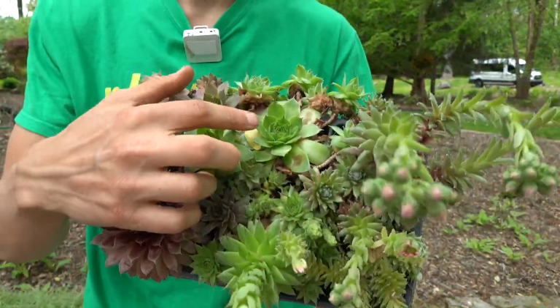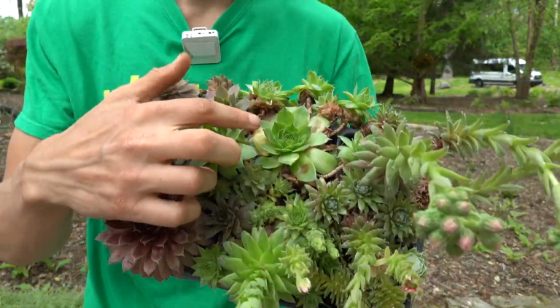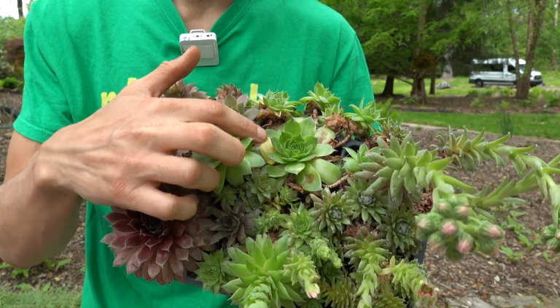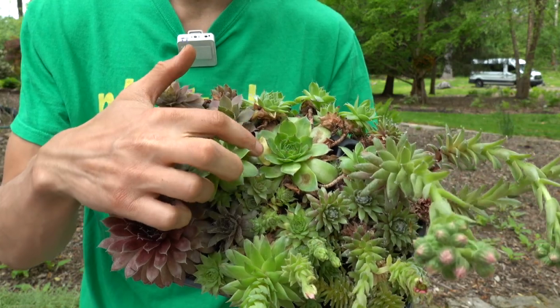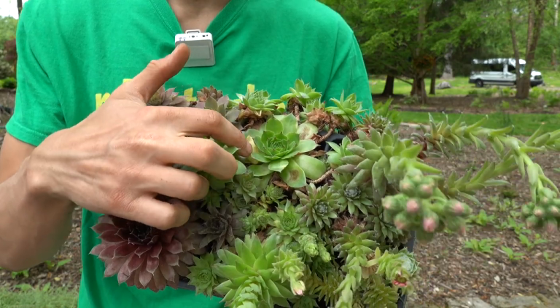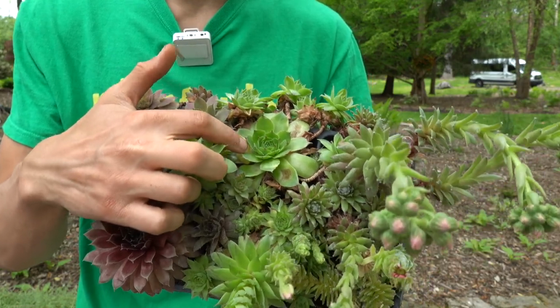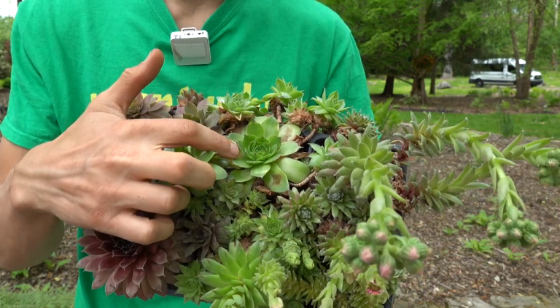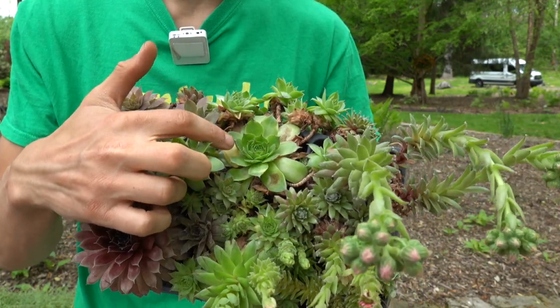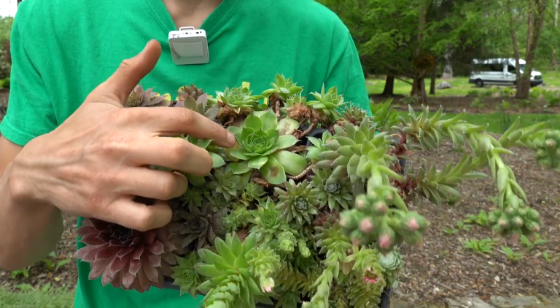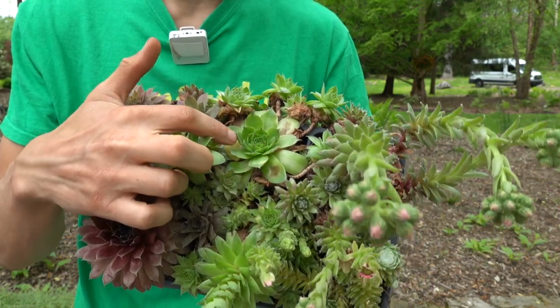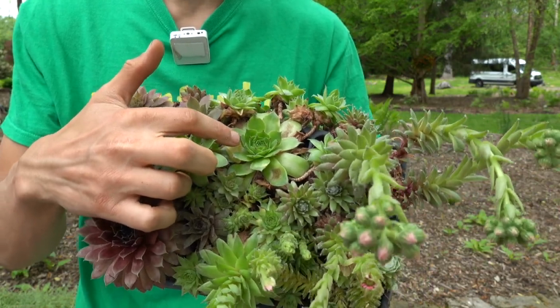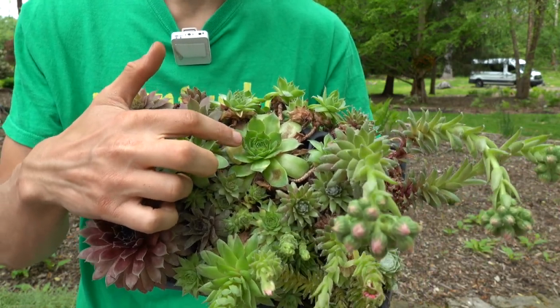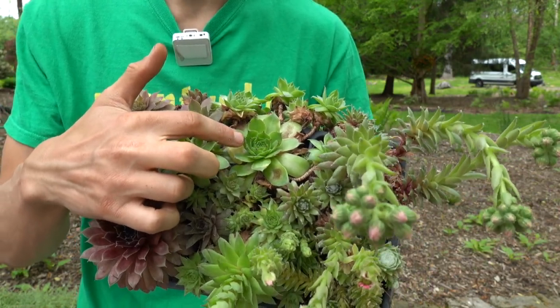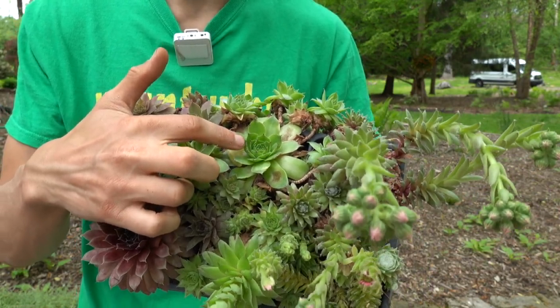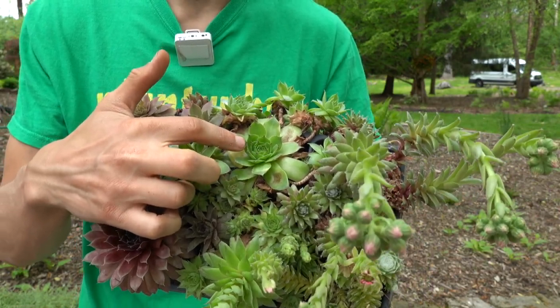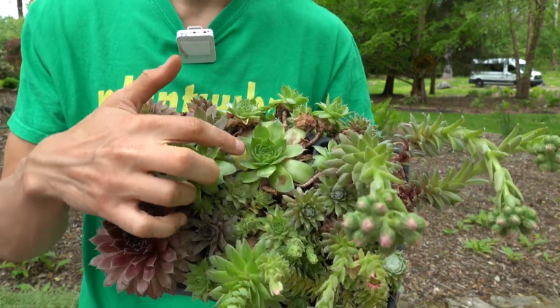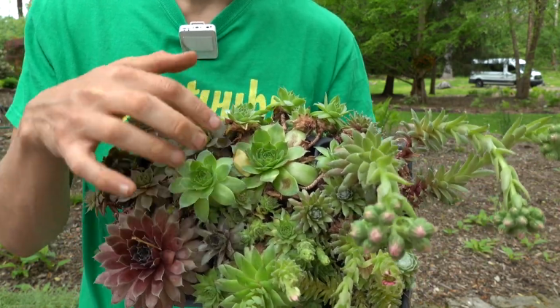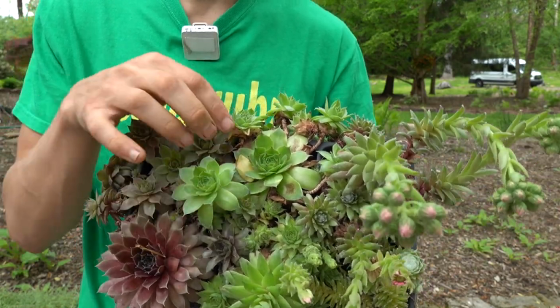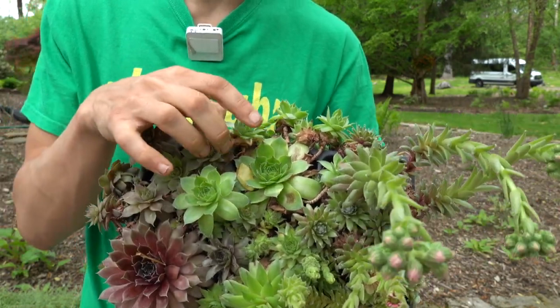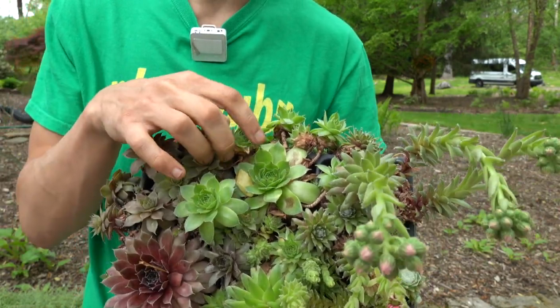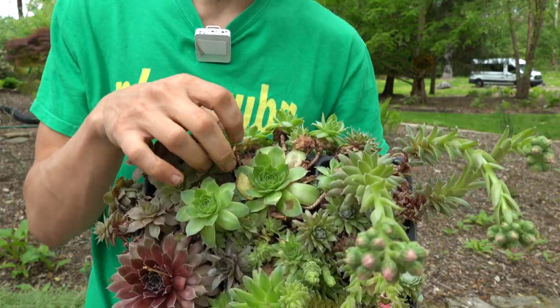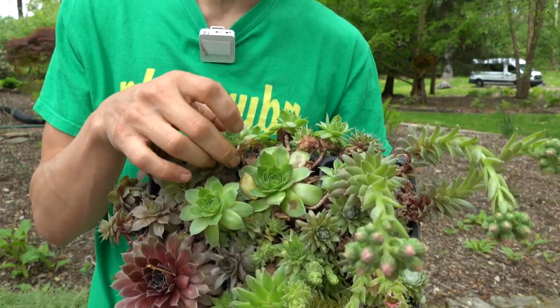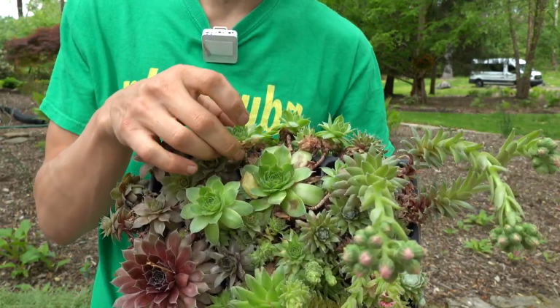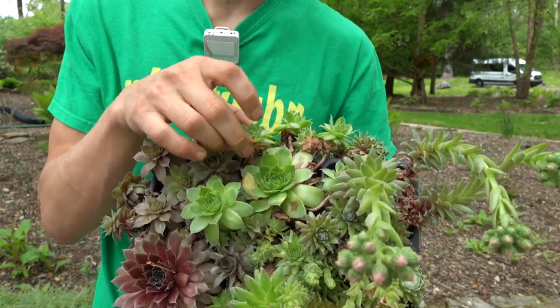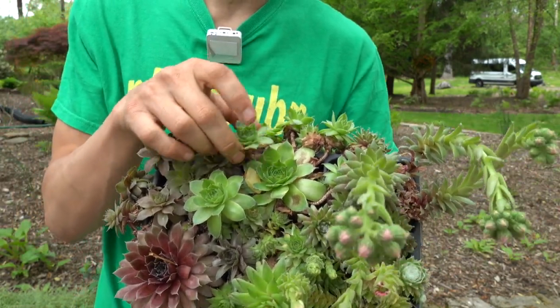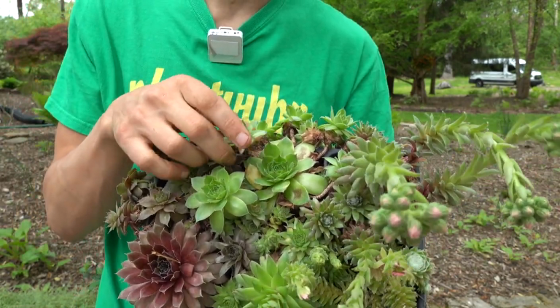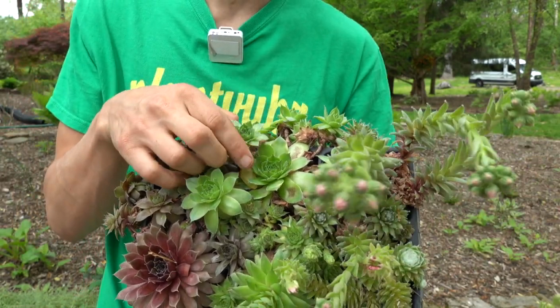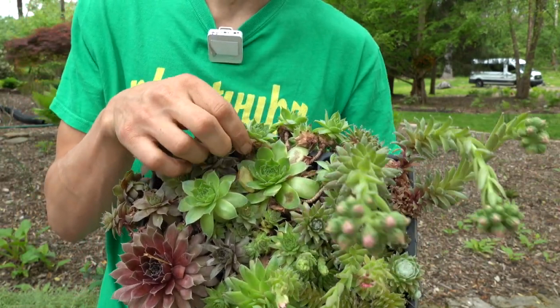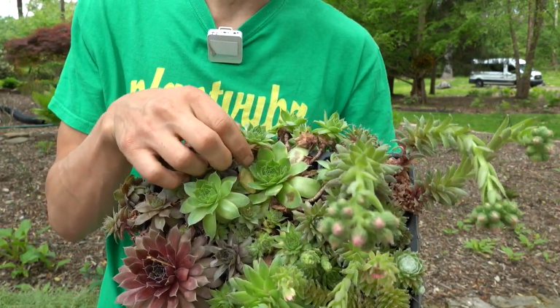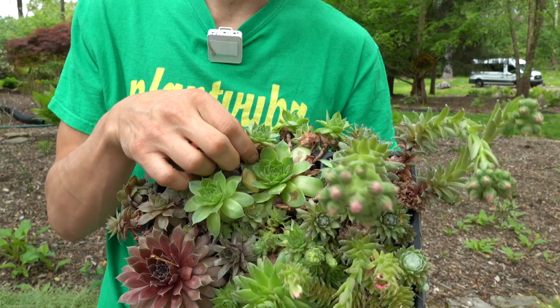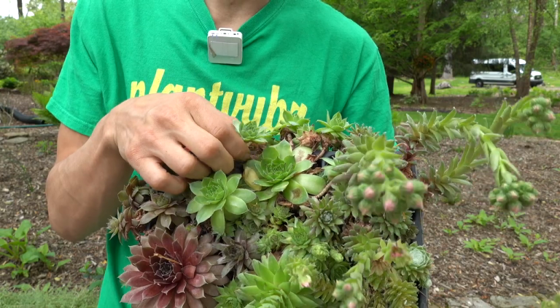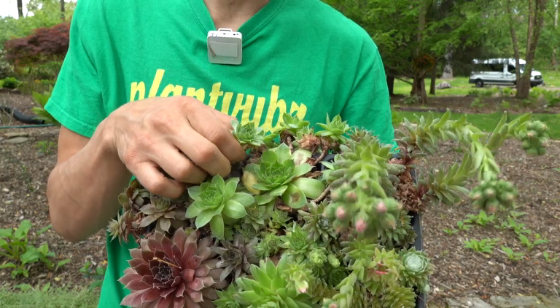So right here, this is a mama hen, and then they start to make all these beautiful little baby chicks.